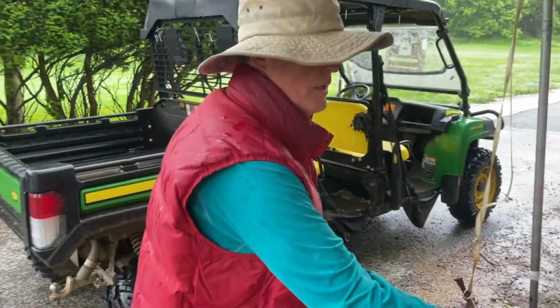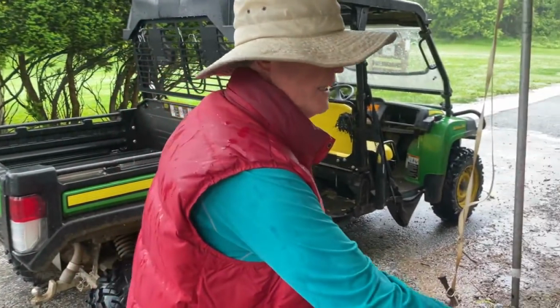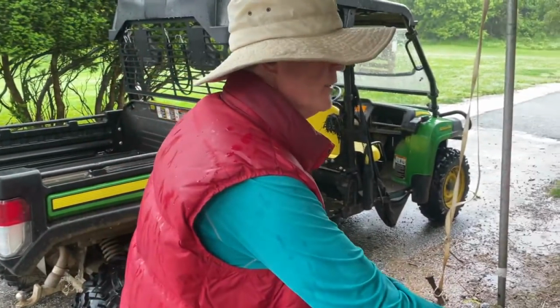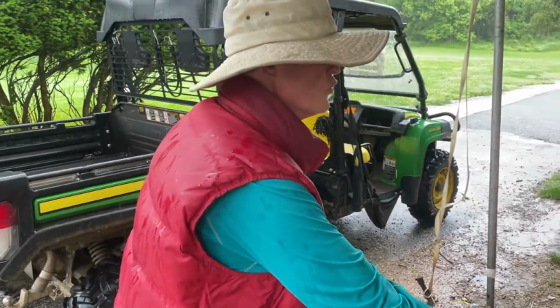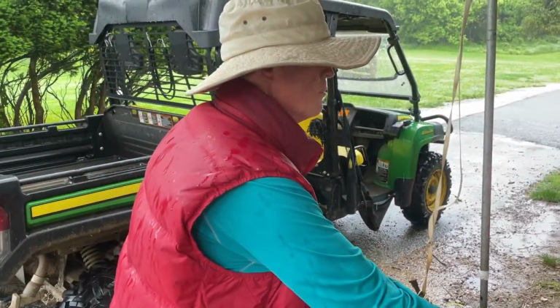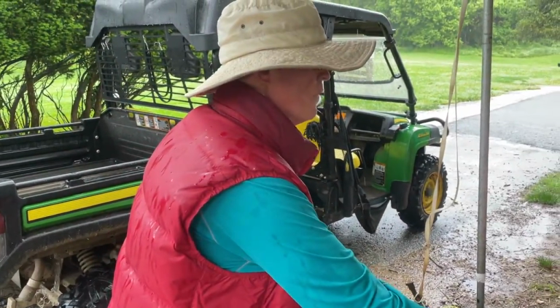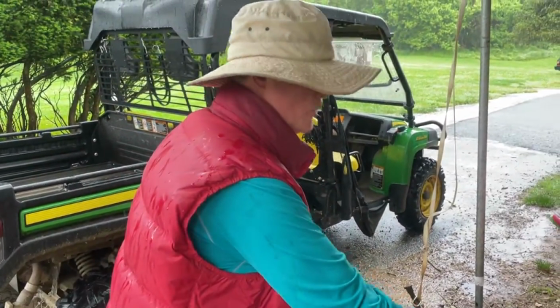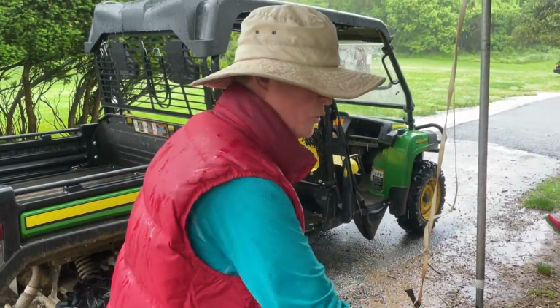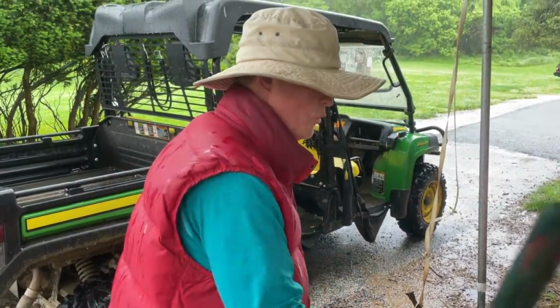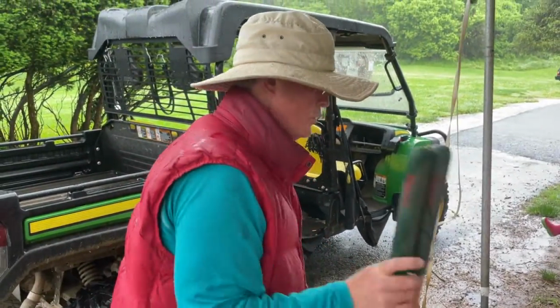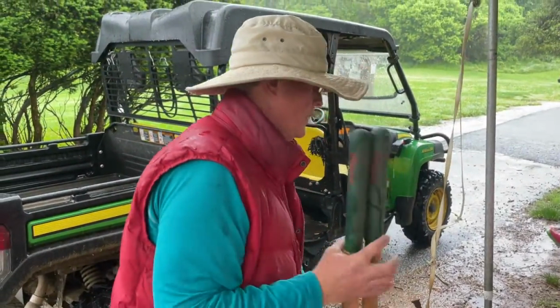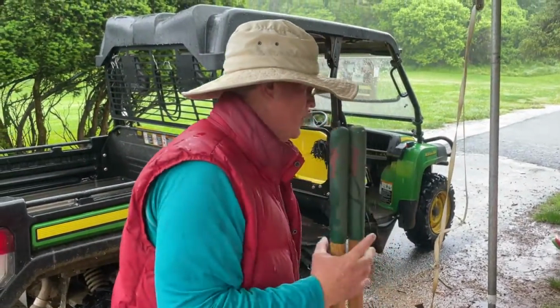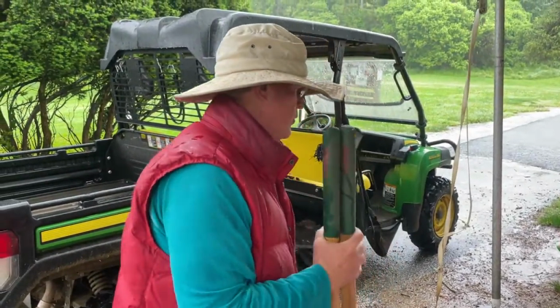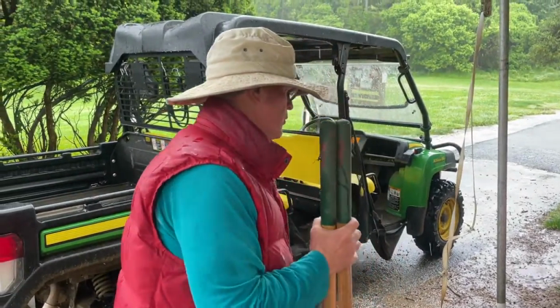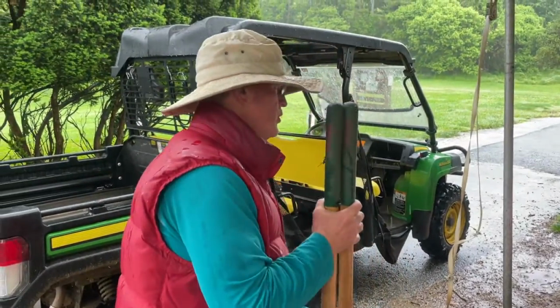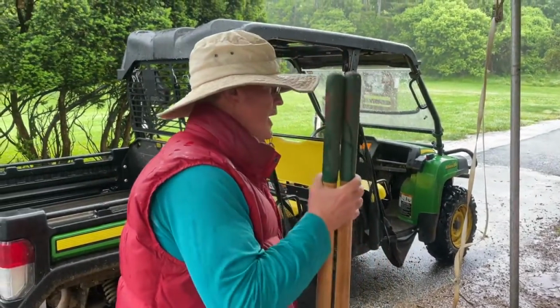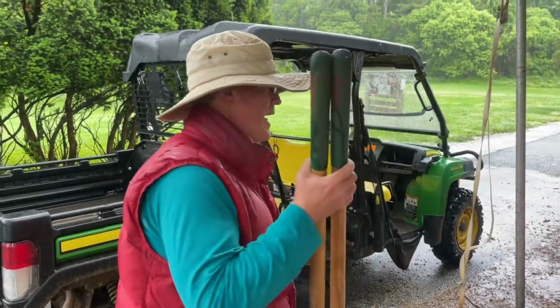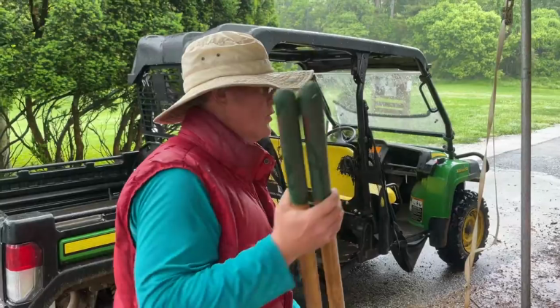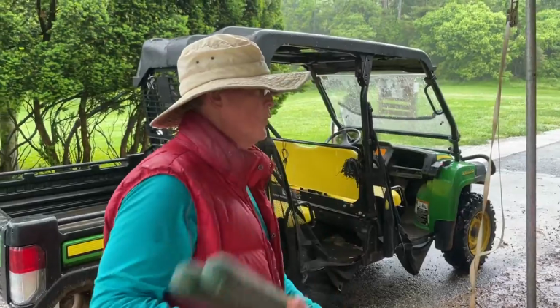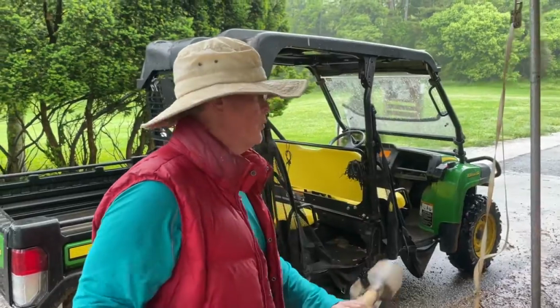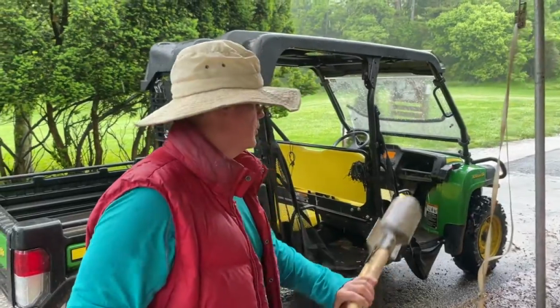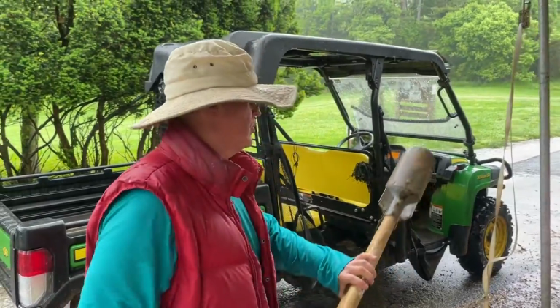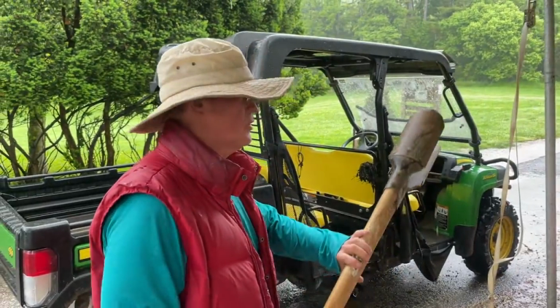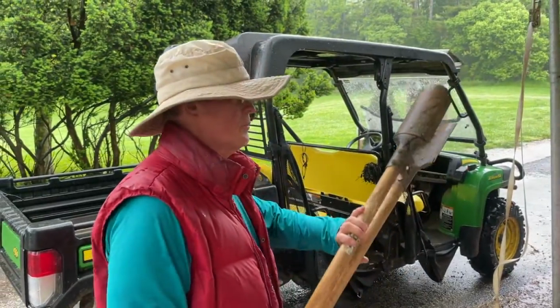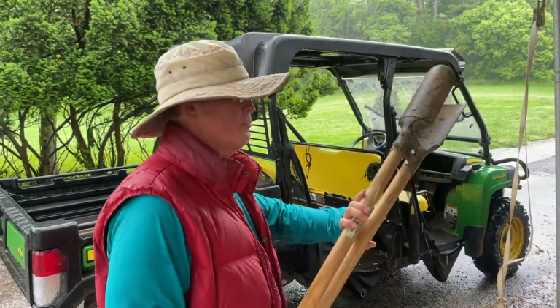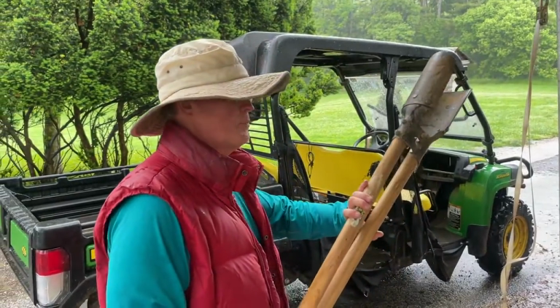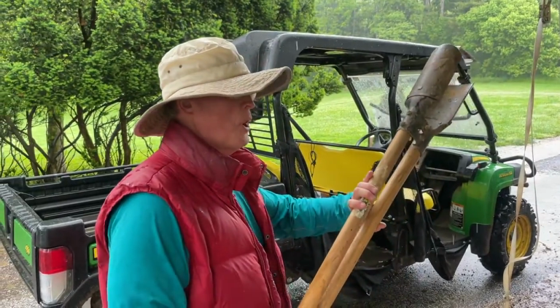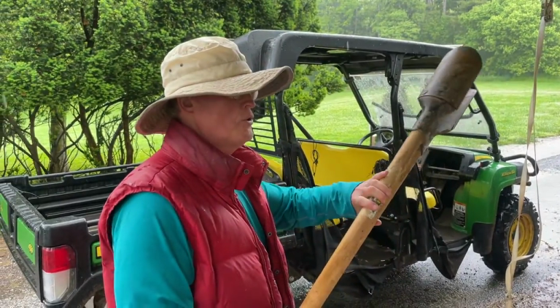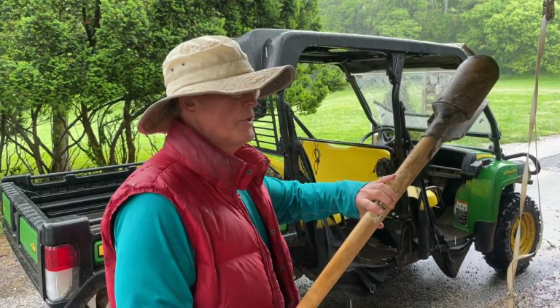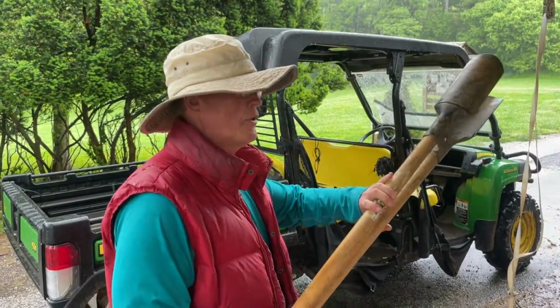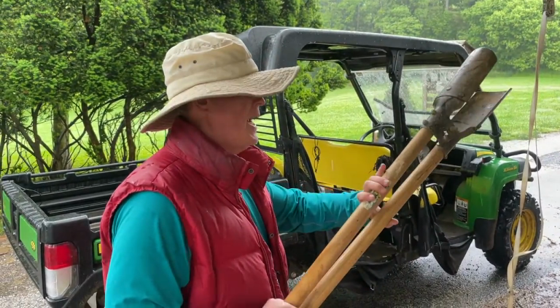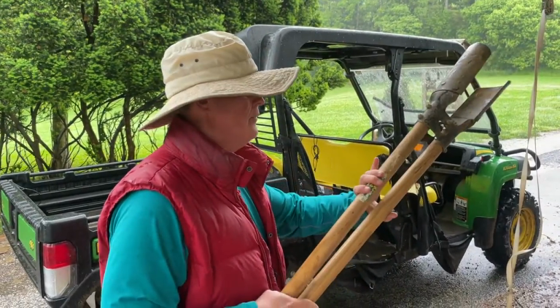These are some of our tools we use. These are hand tools to put posts in the ground.